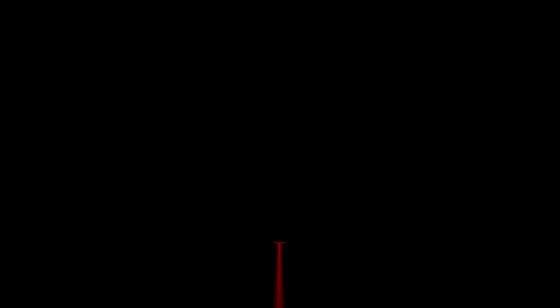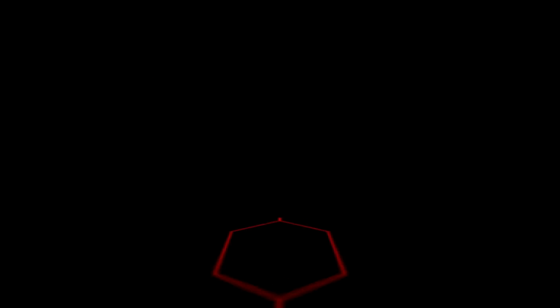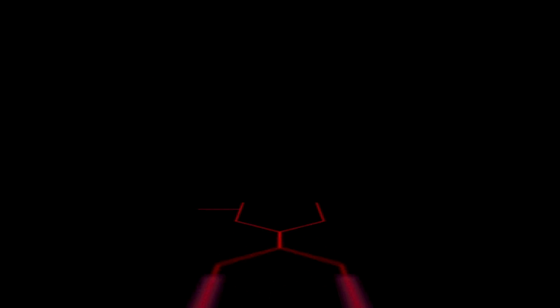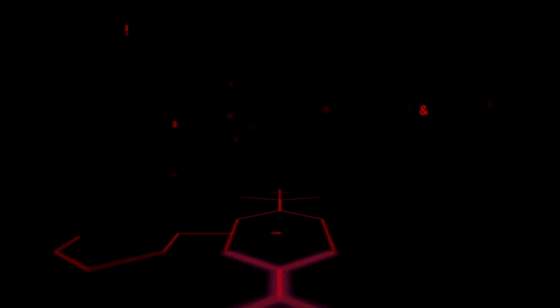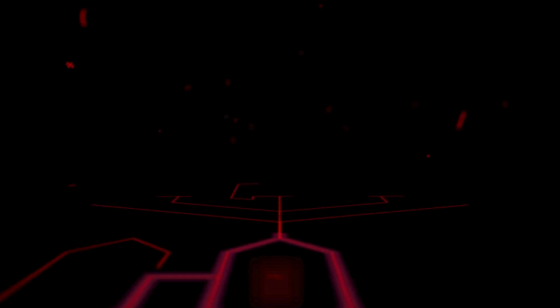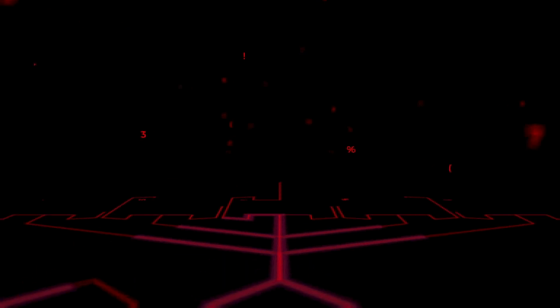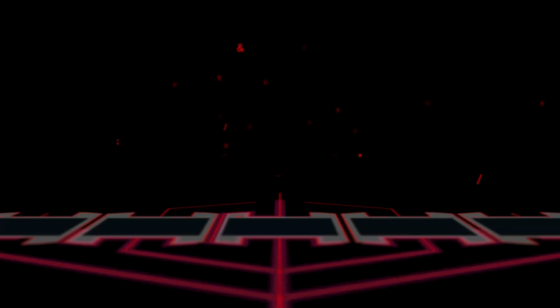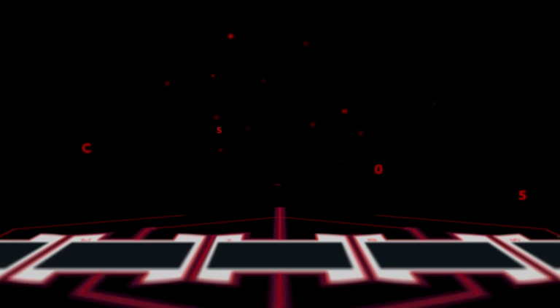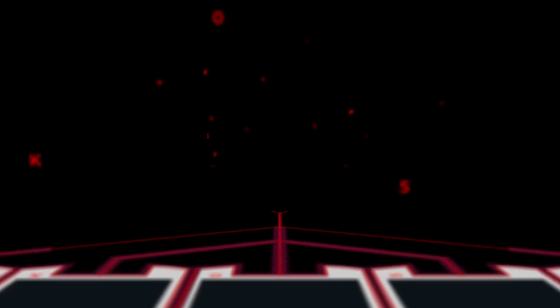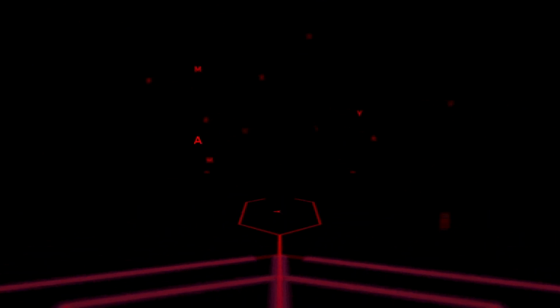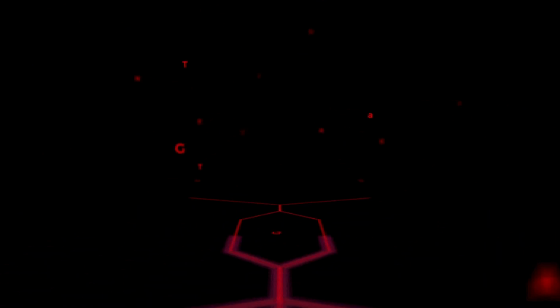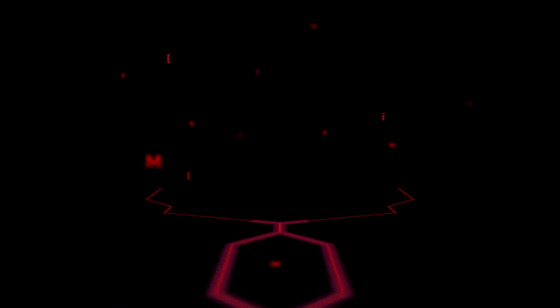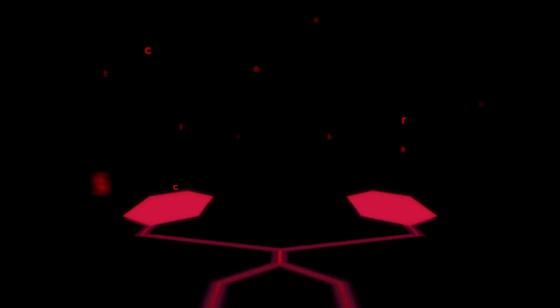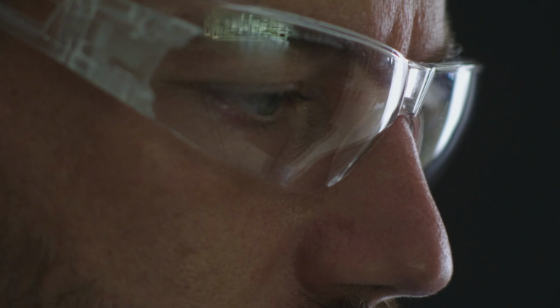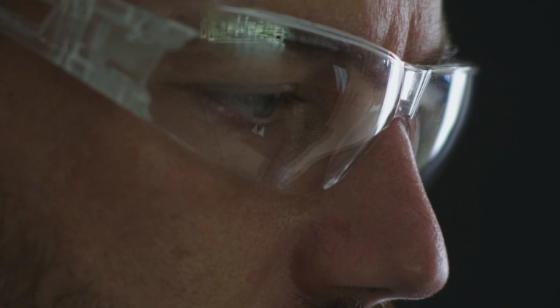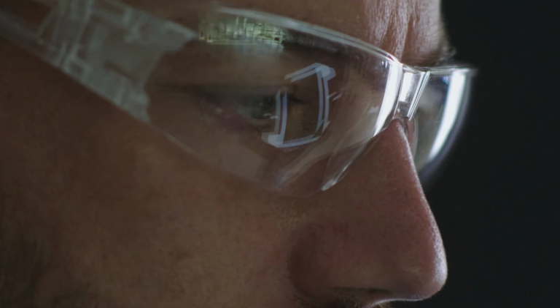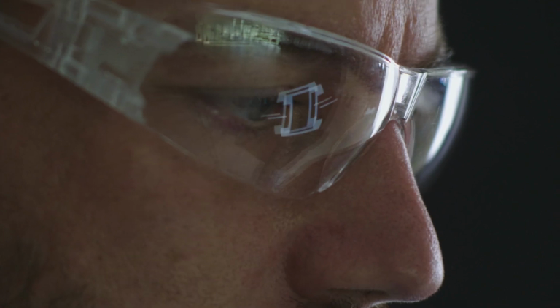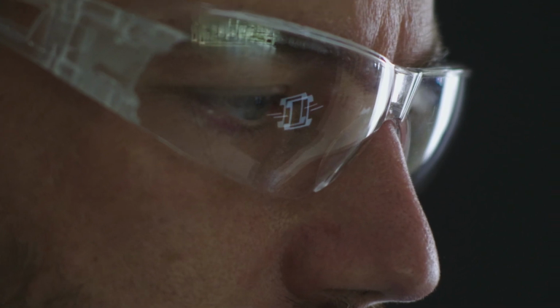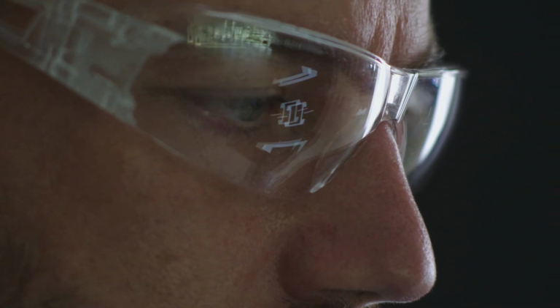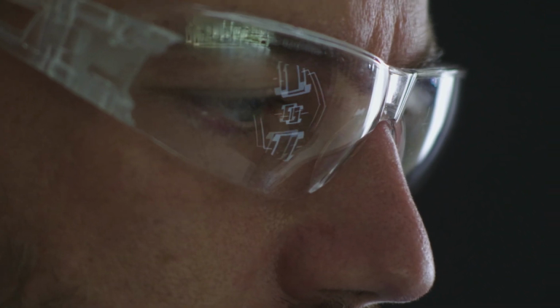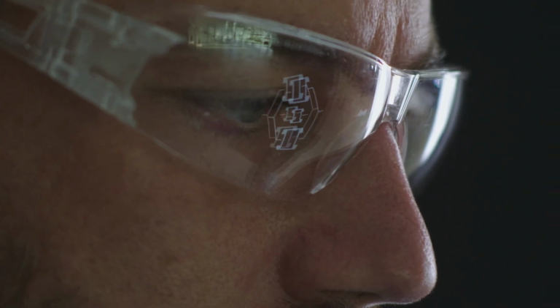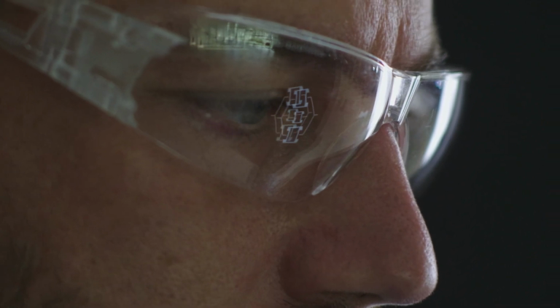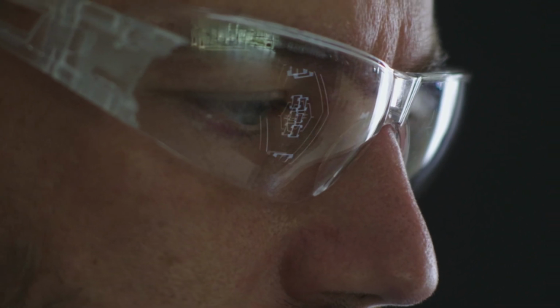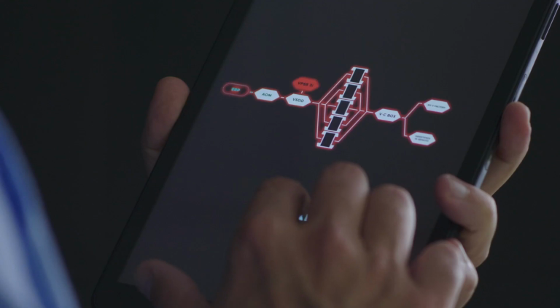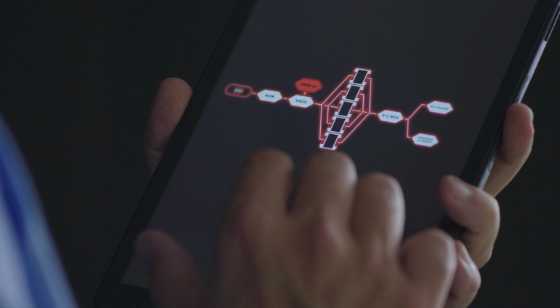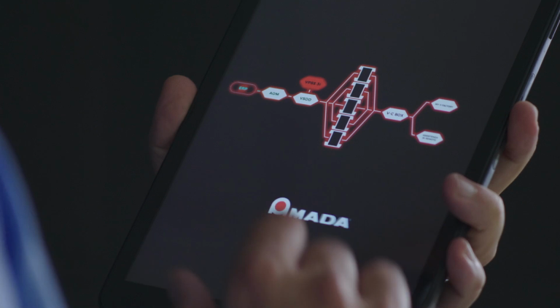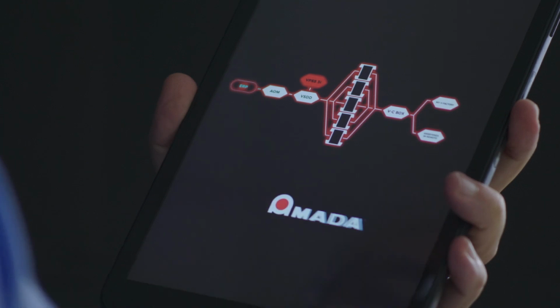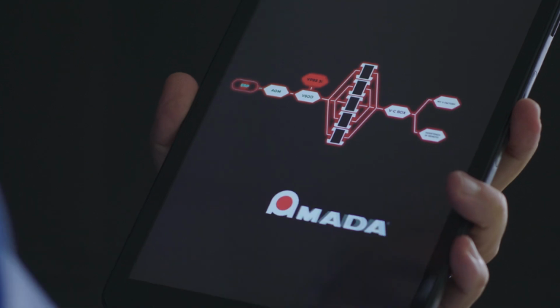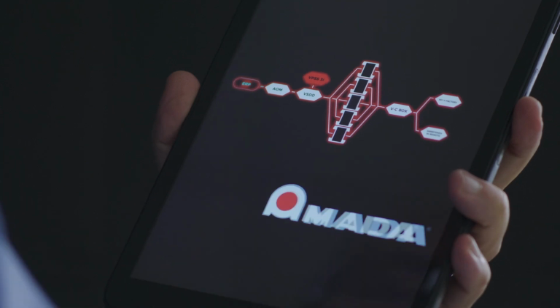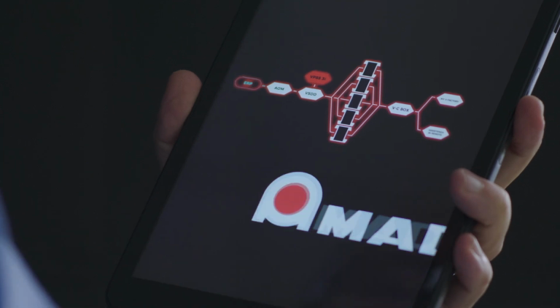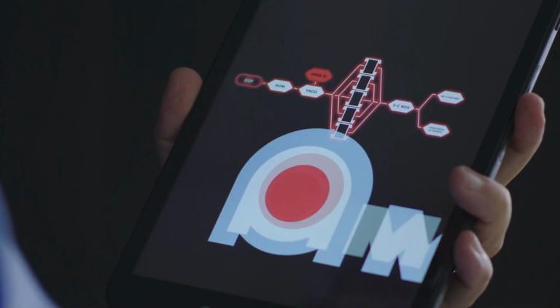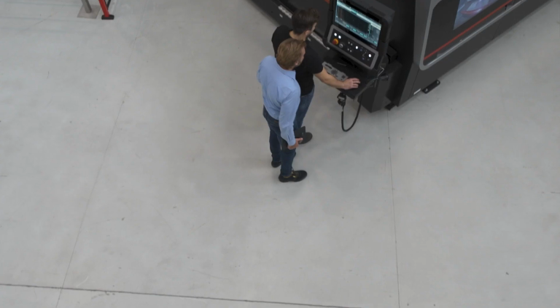Simplify your business management. Boost your productivity. This is the Armada Digital Factory.